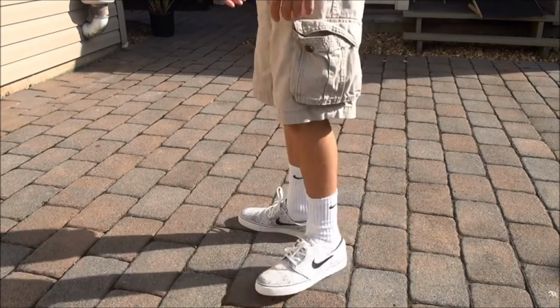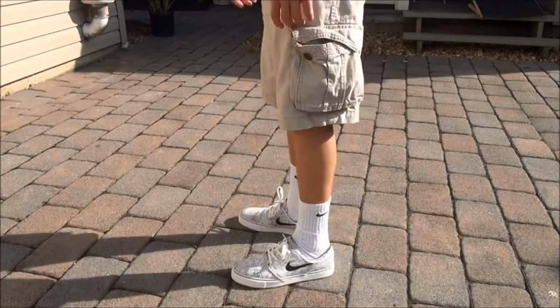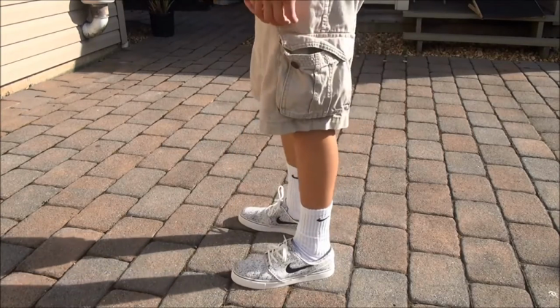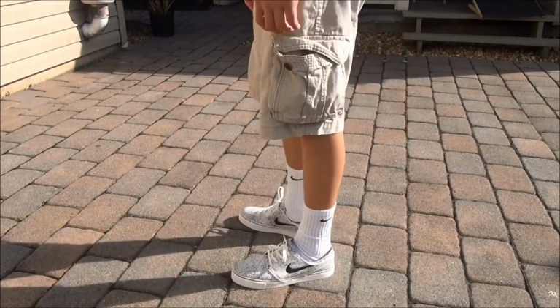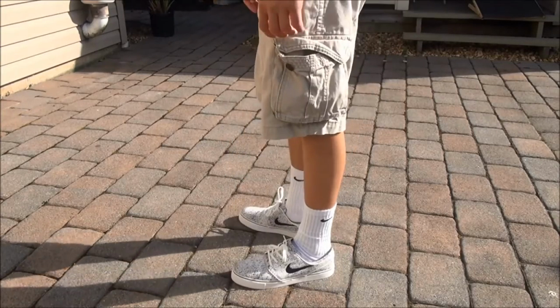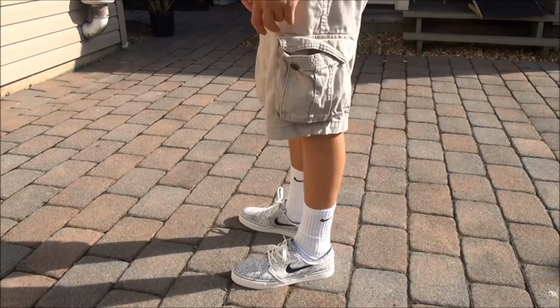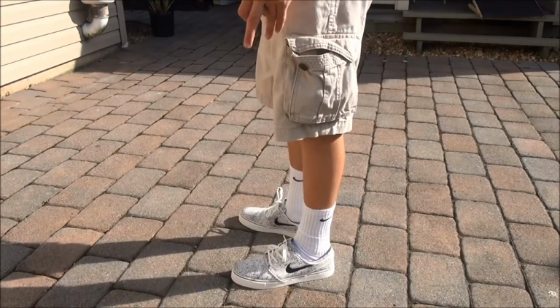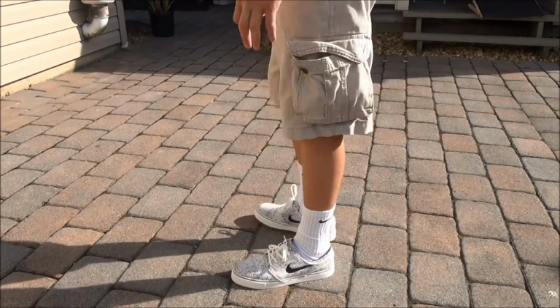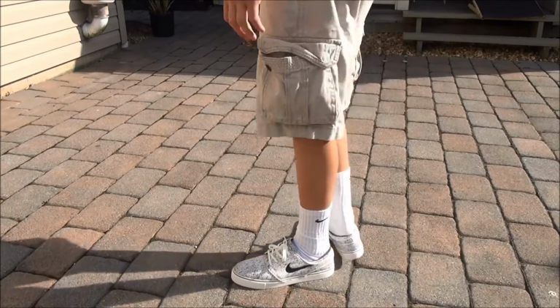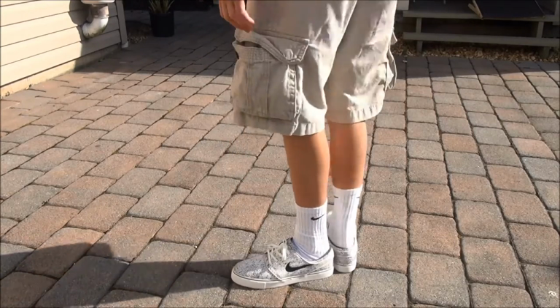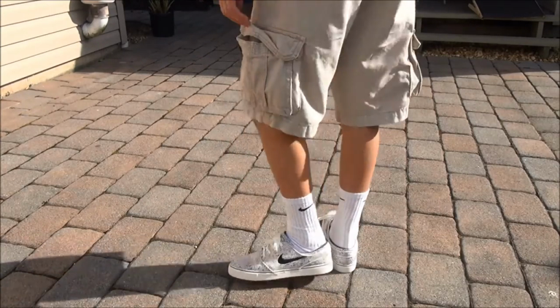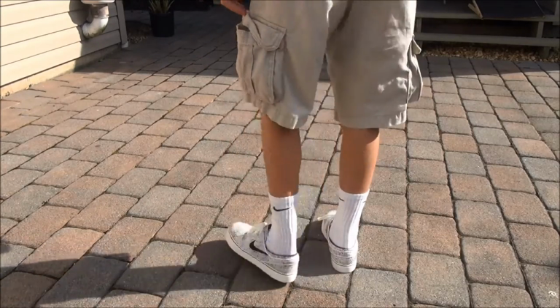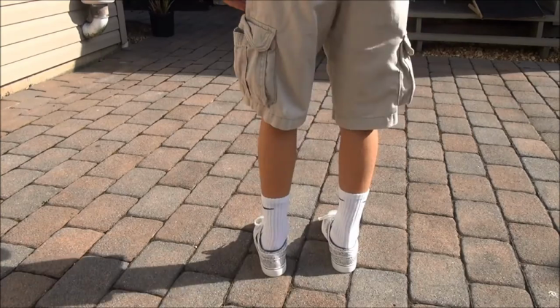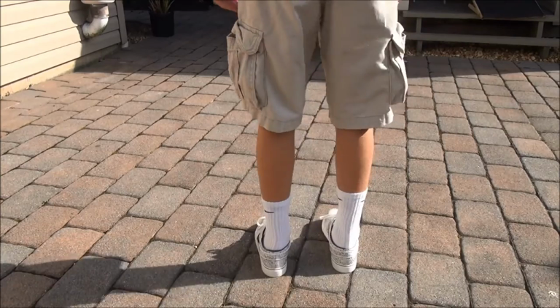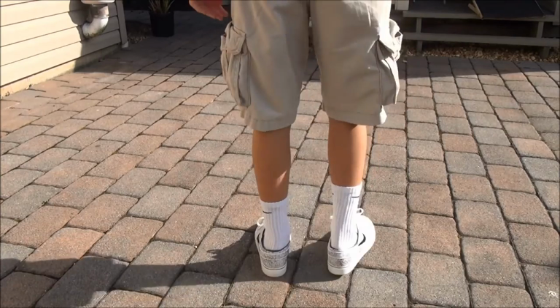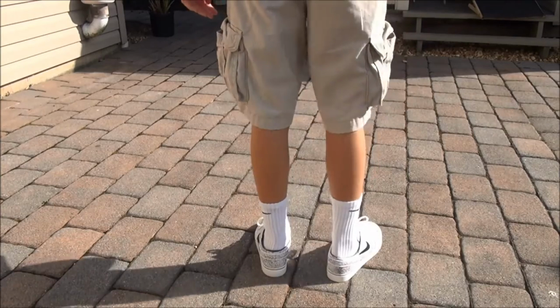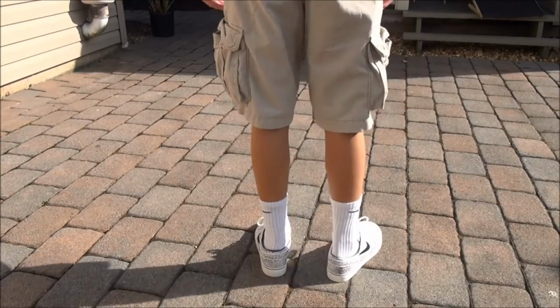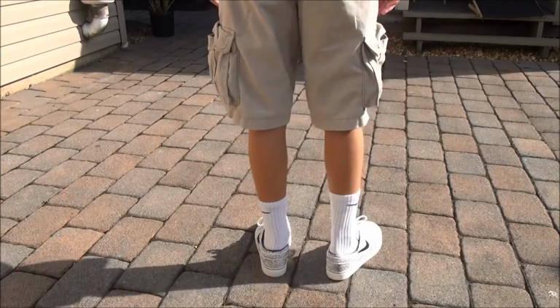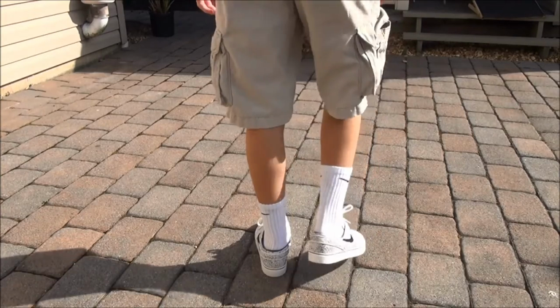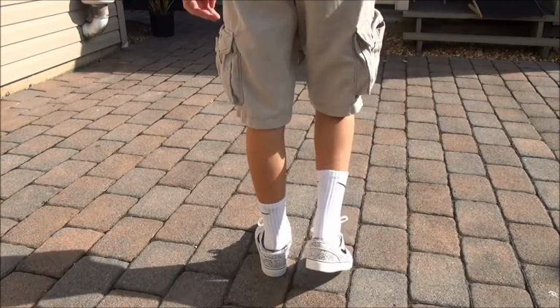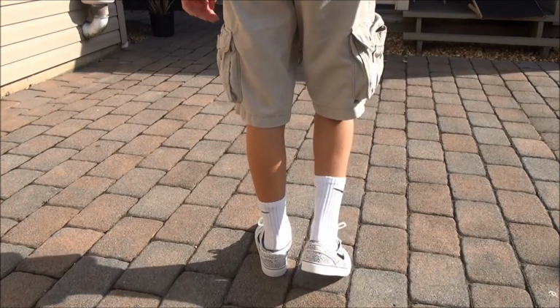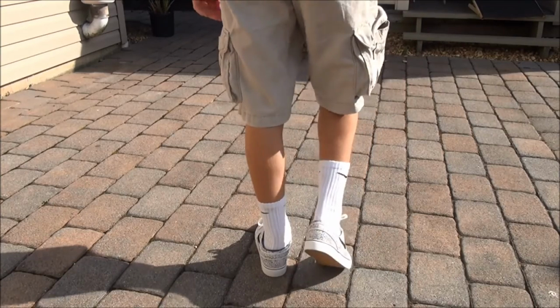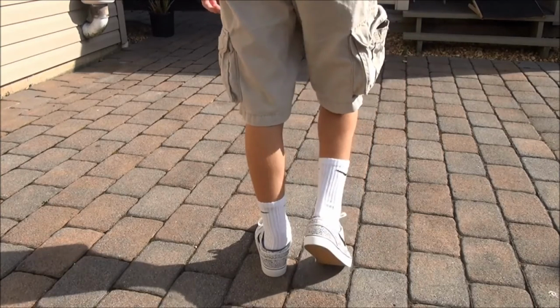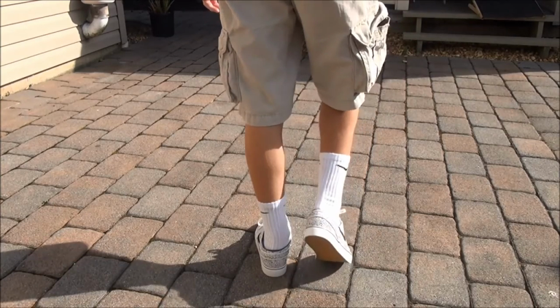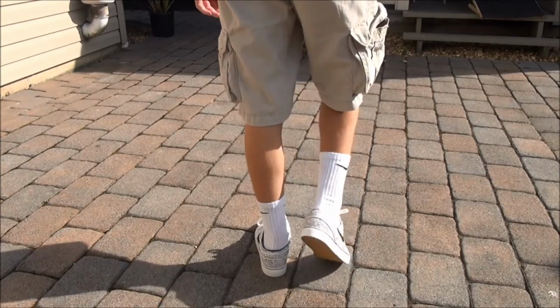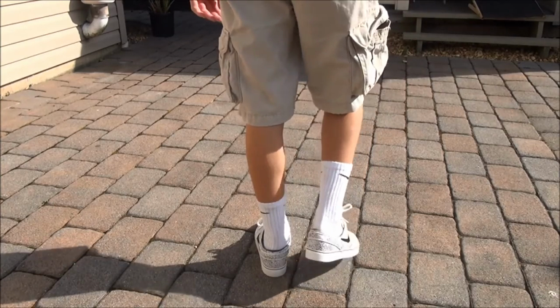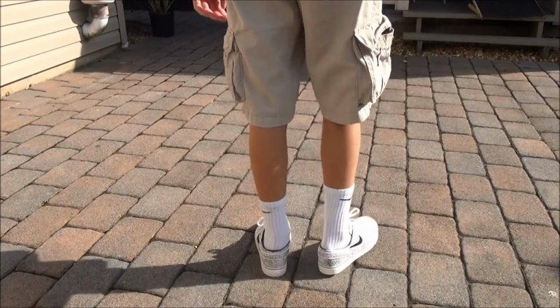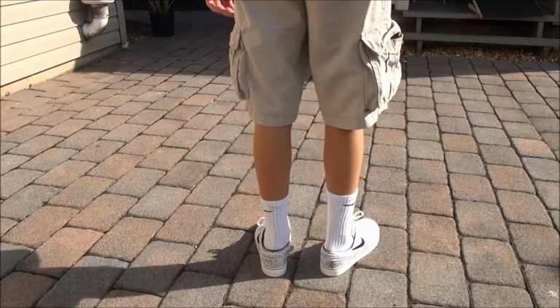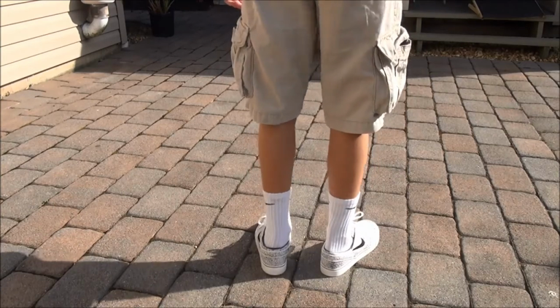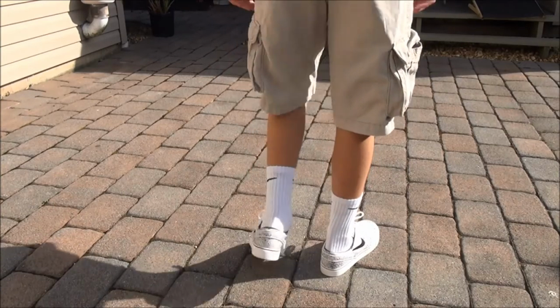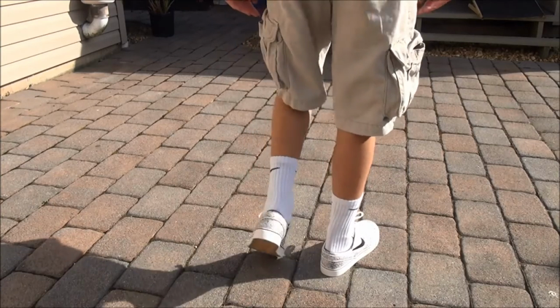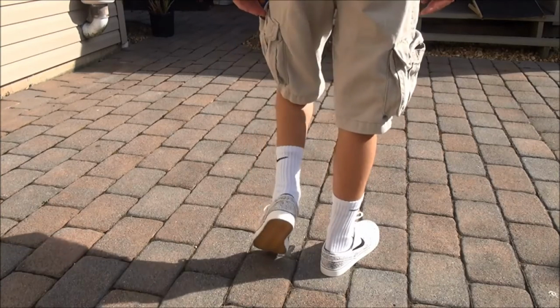So yeah, pretty nice shoe overall. Let's get into the on-foot look — as you can see, pretty comfortable shoe, pretty good-looking shoe, just all-around pretty solid.